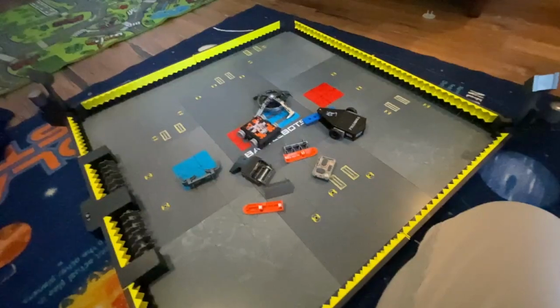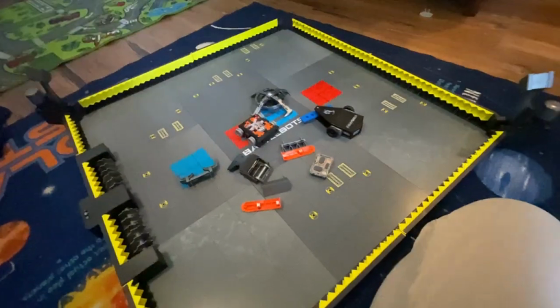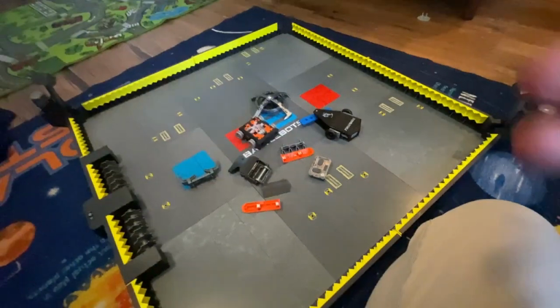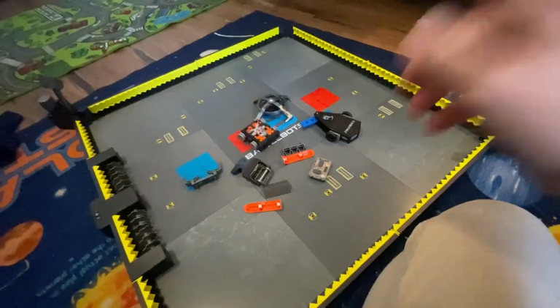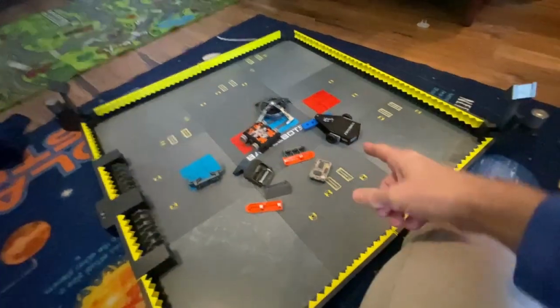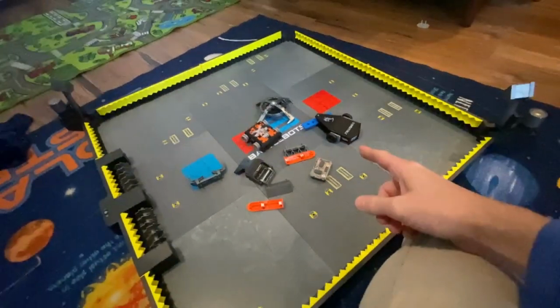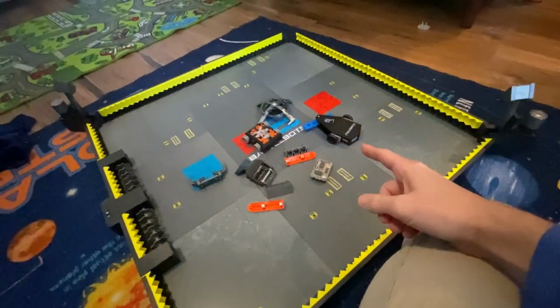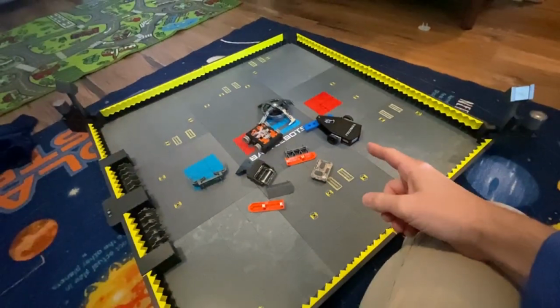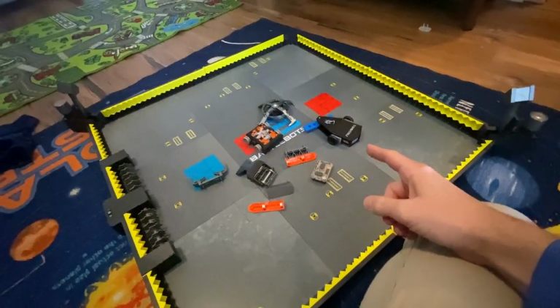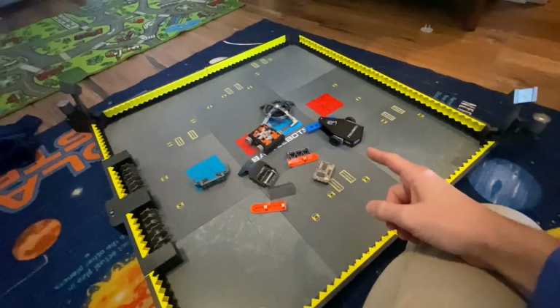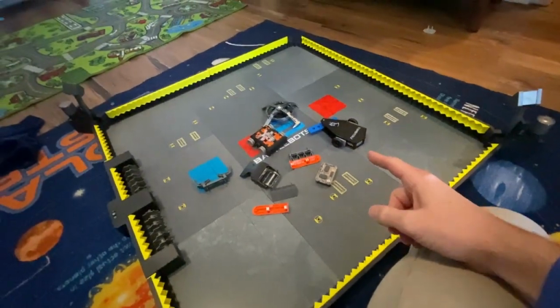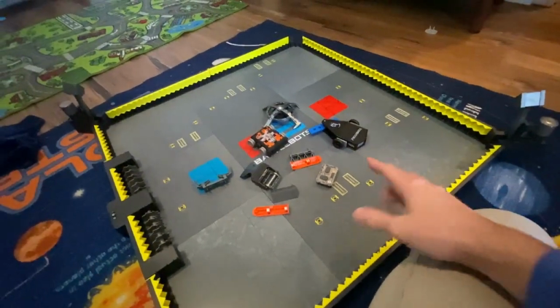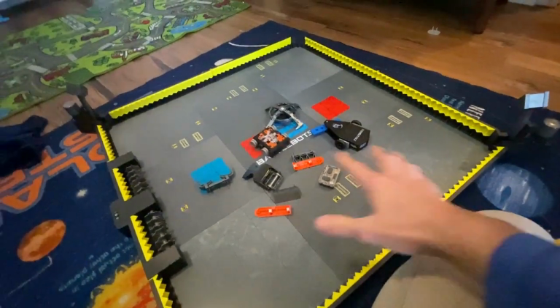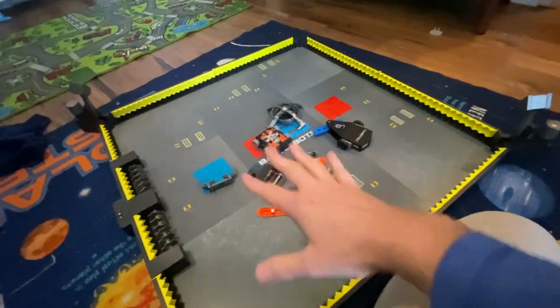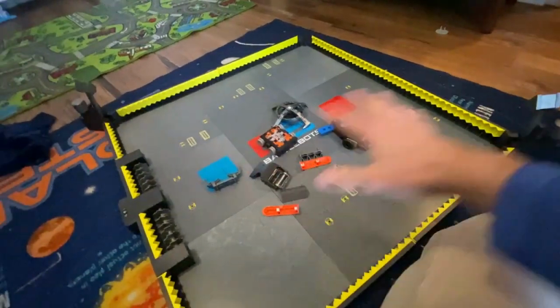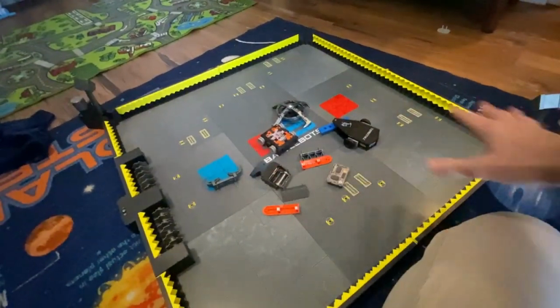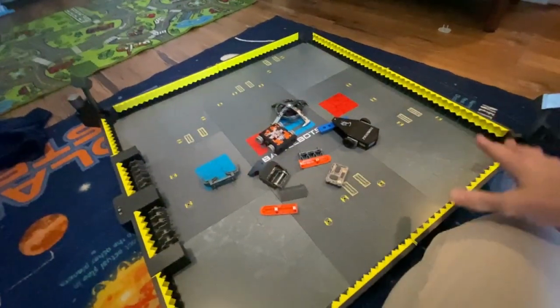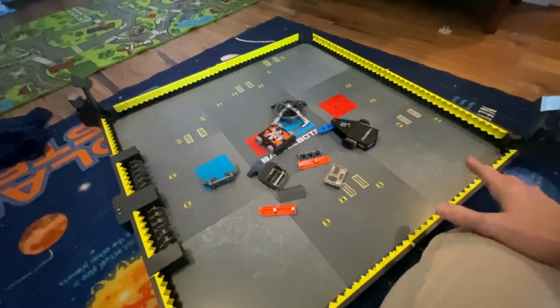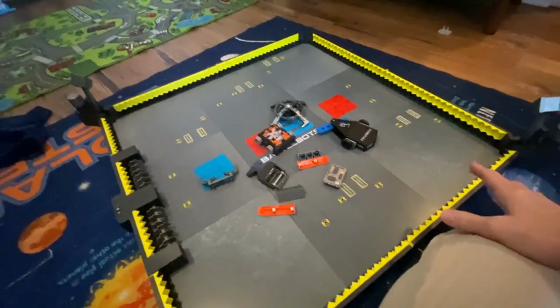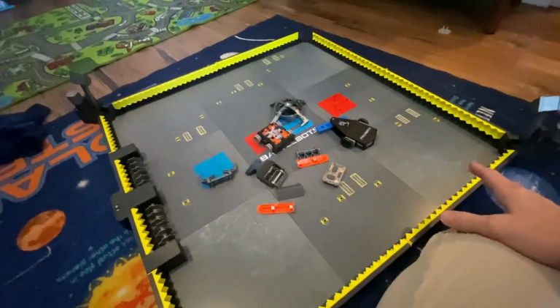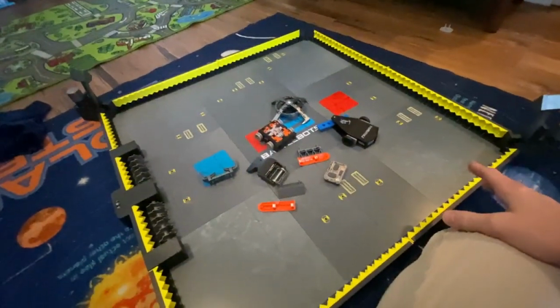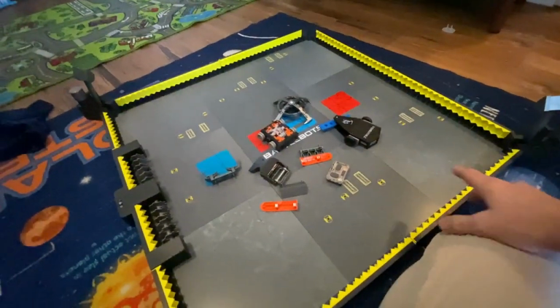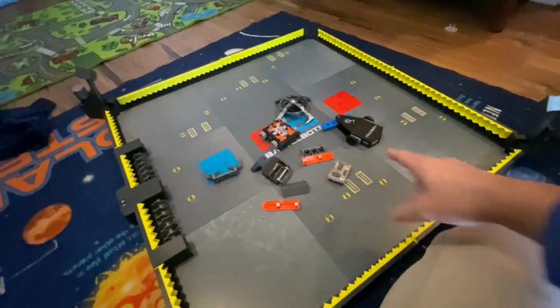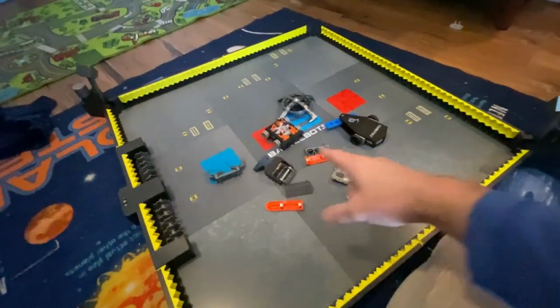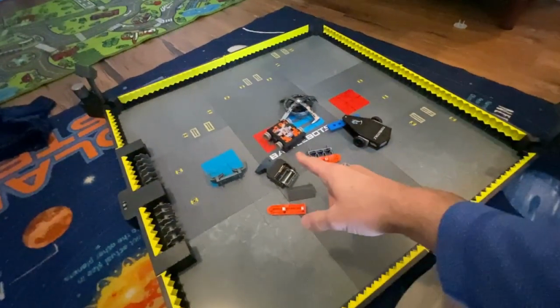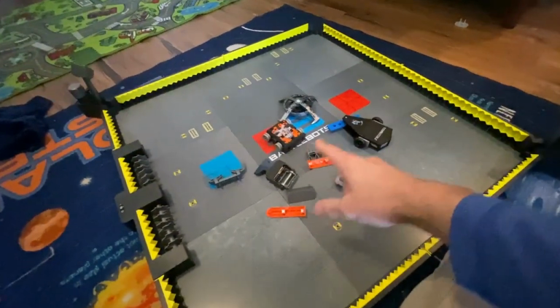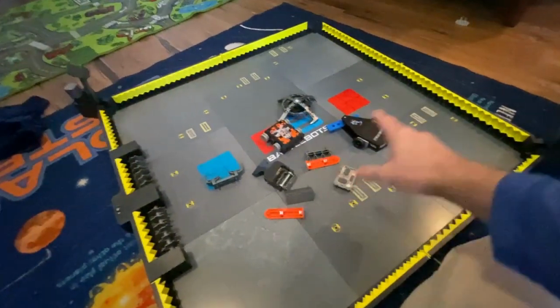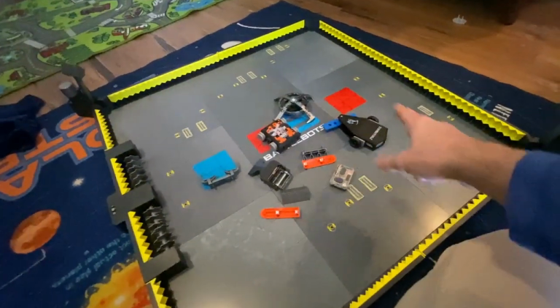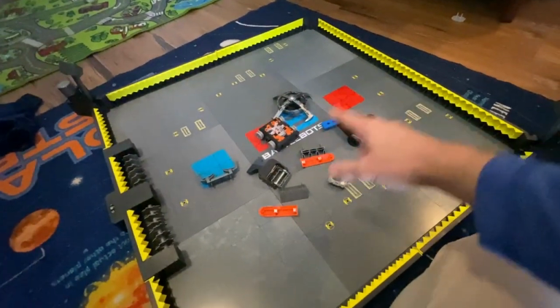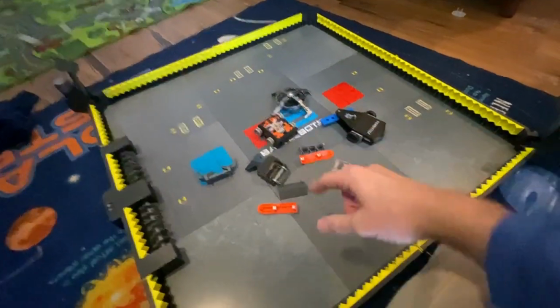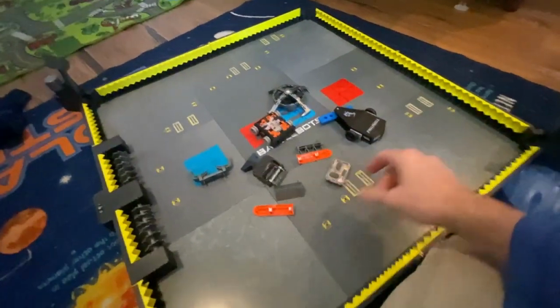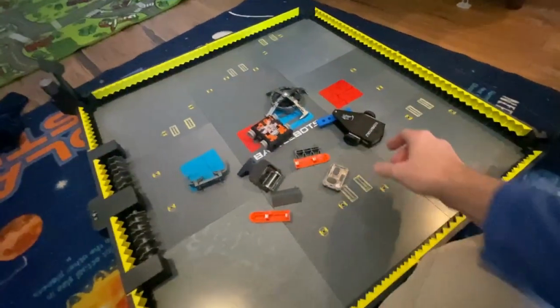So right here we have the BattleBots fighting arena. It also comes with two bots.